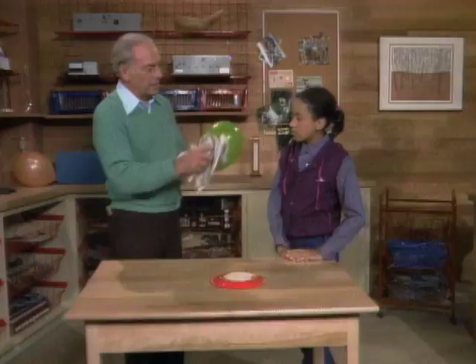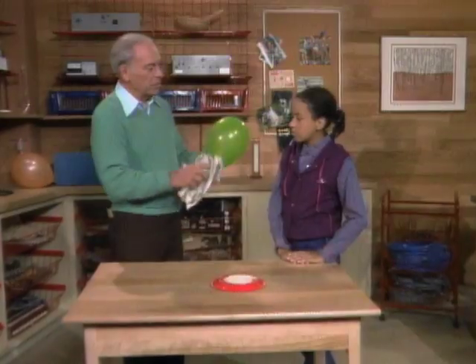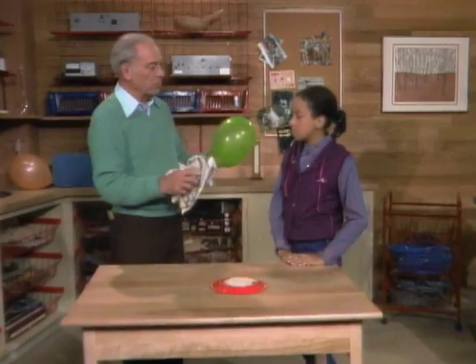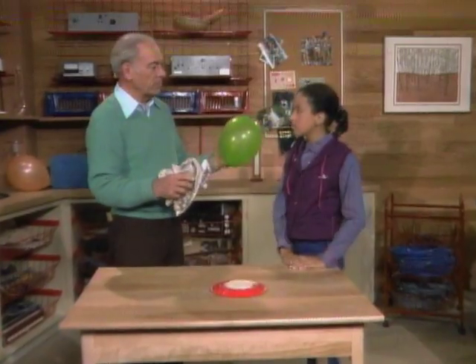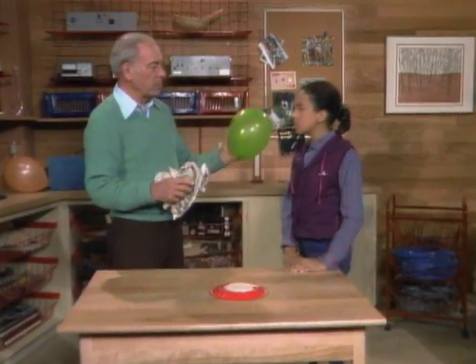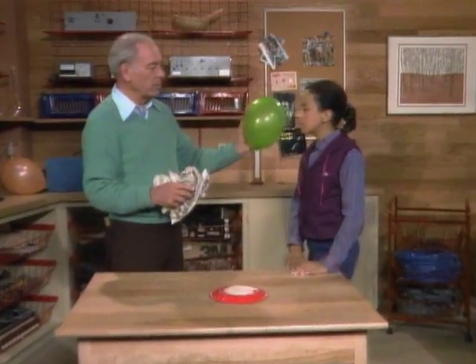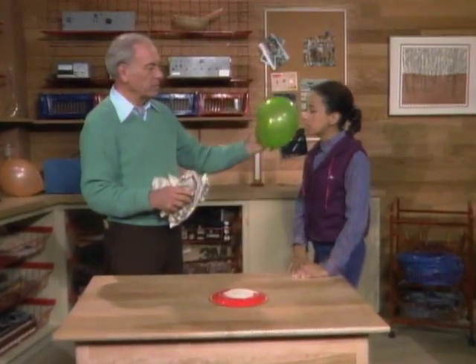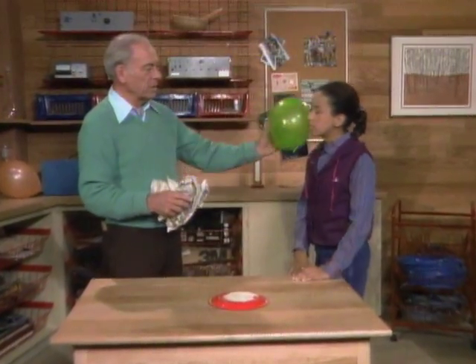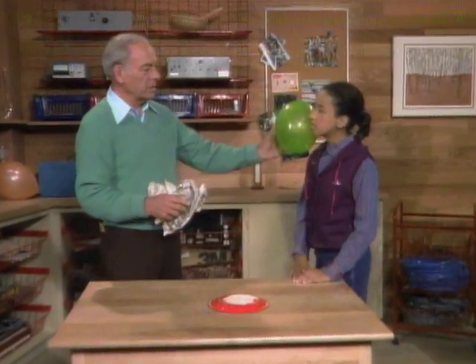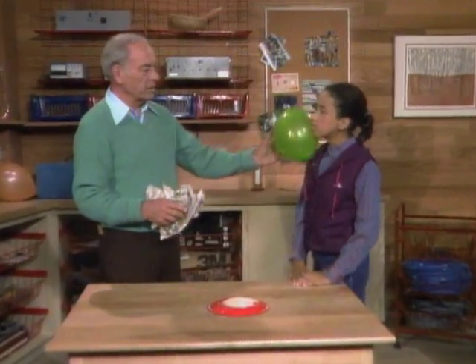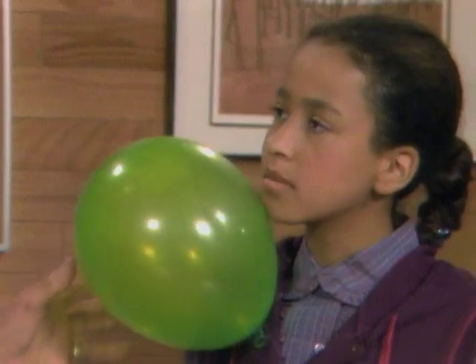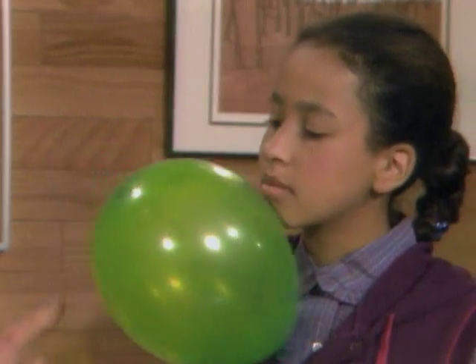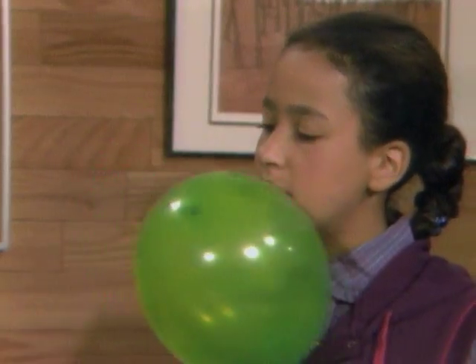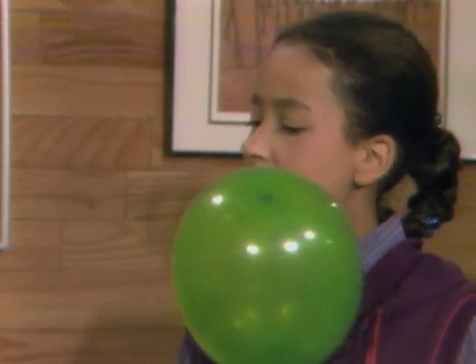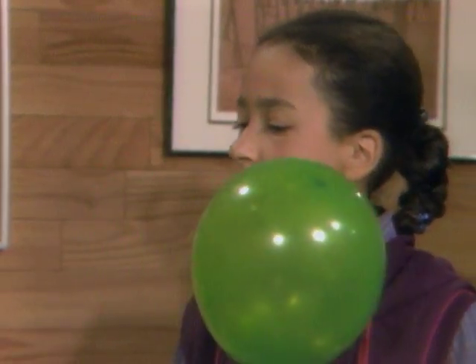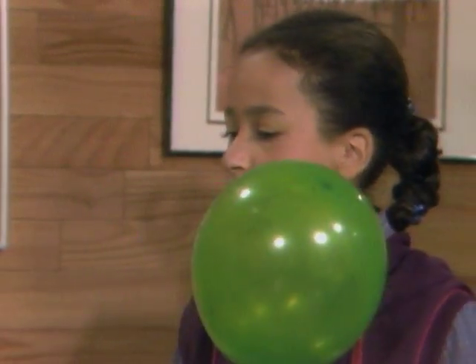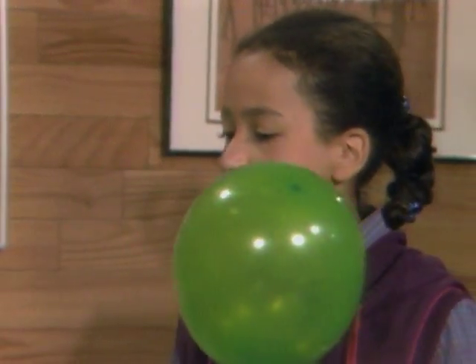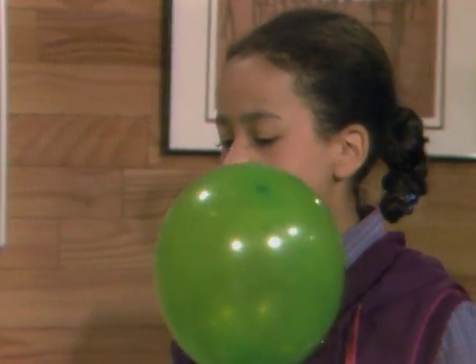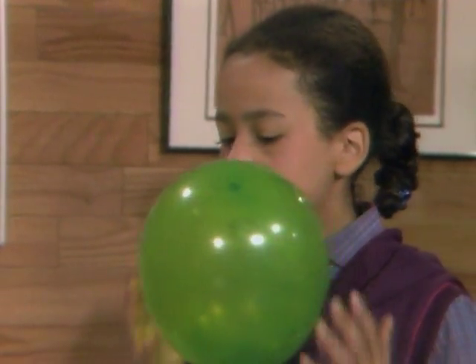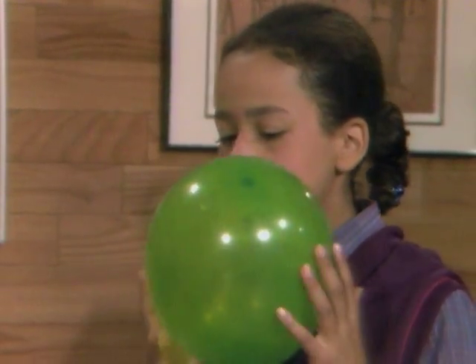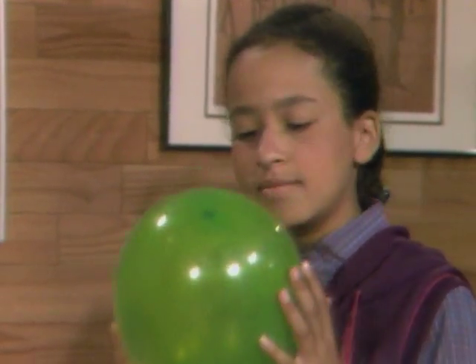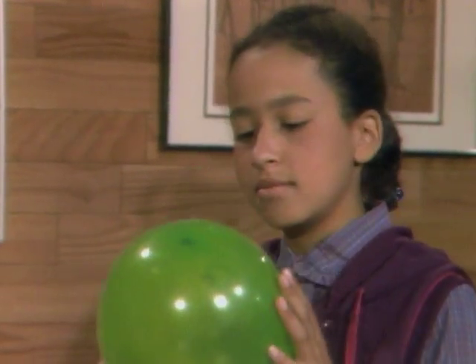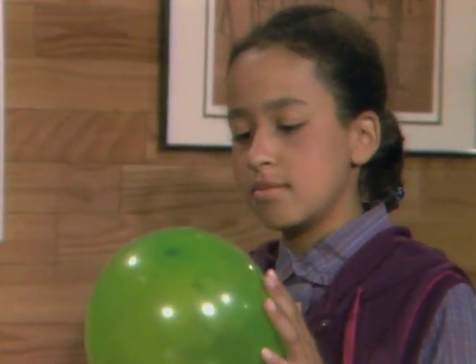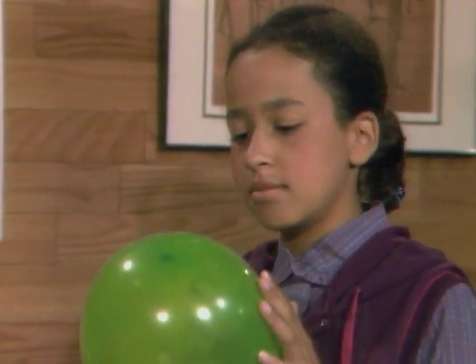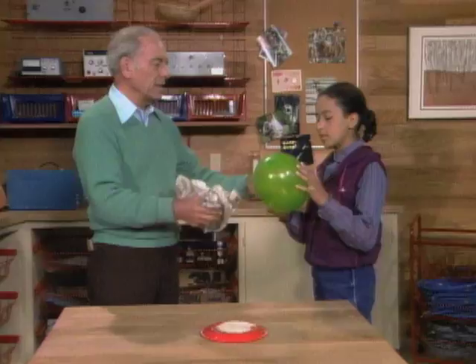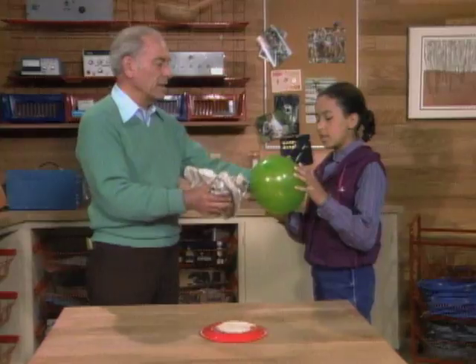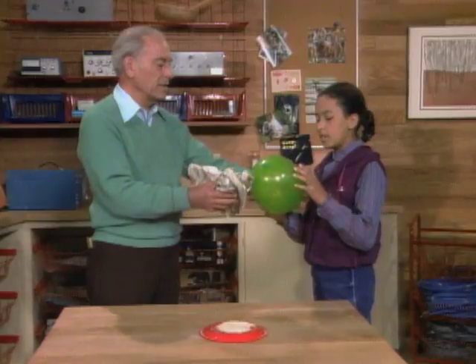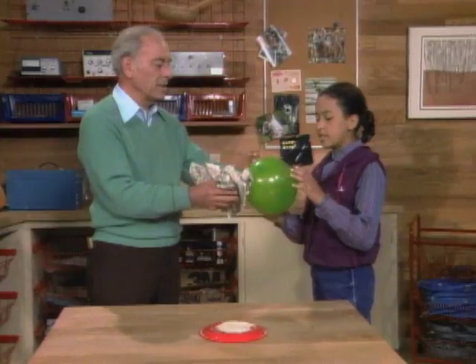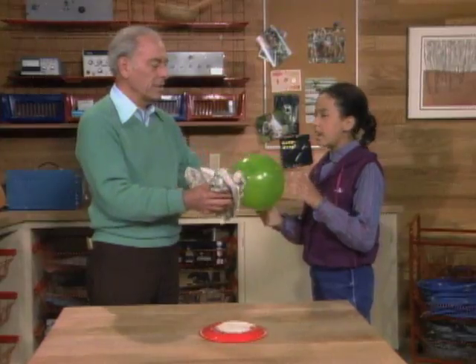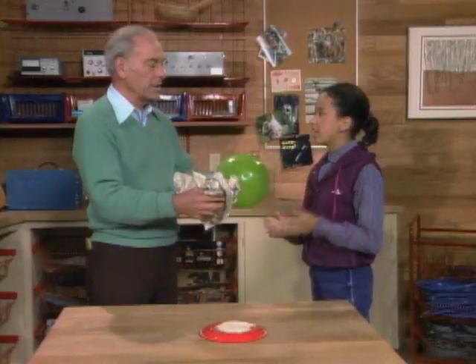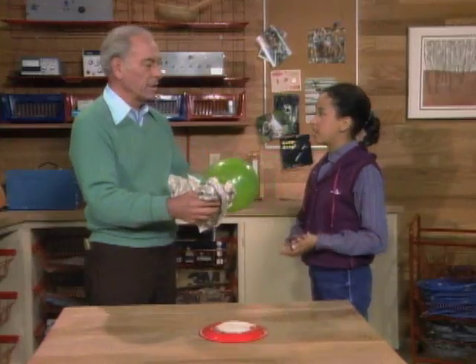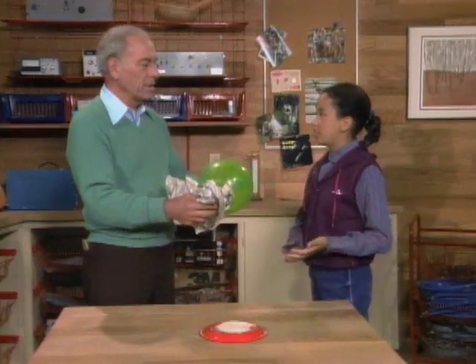Tannis, you've rubbed a balloon and stuck it to things, right? Yeah, it clings like that. What makes it stick like that? Static electricity.